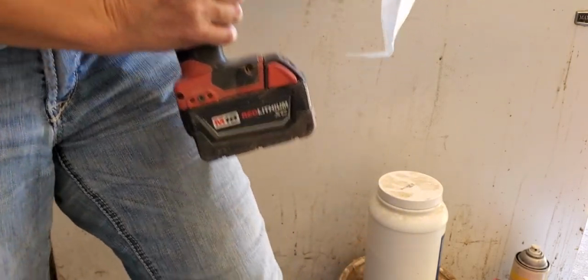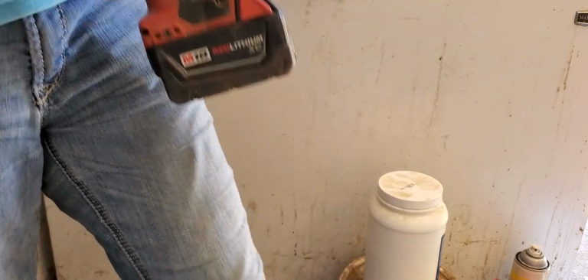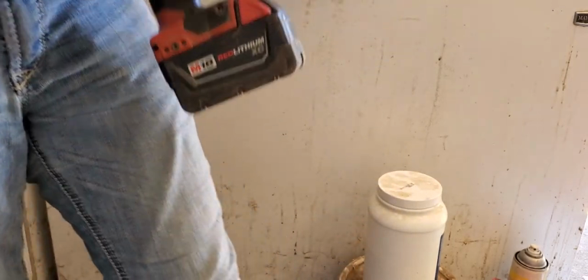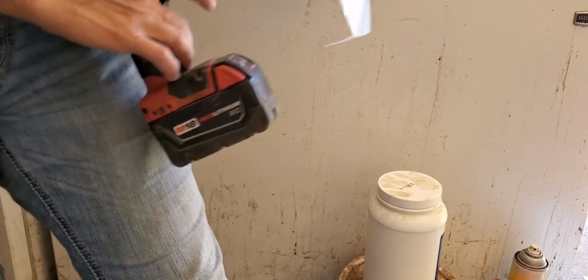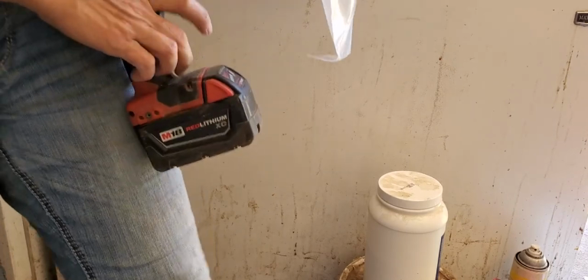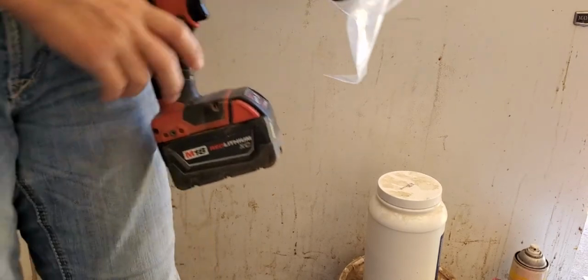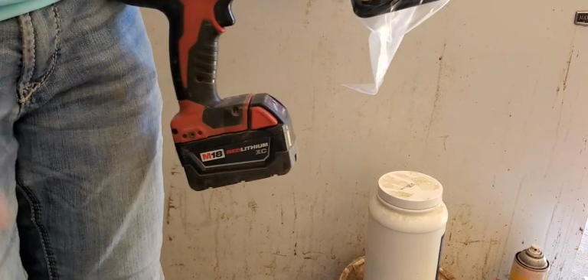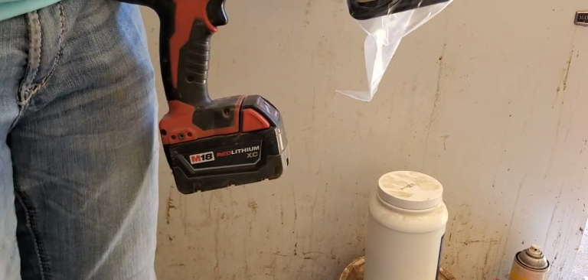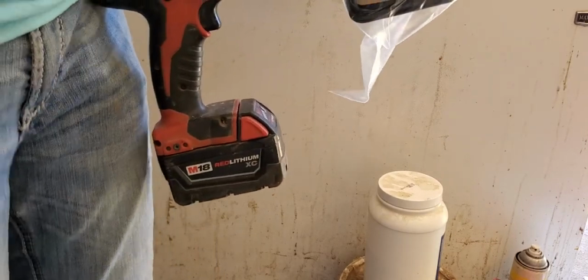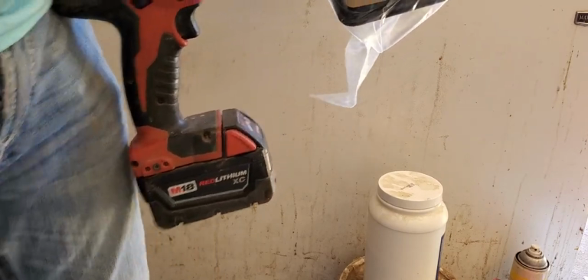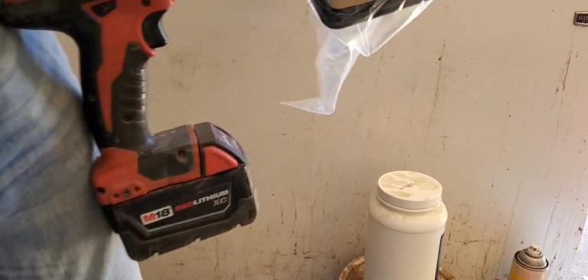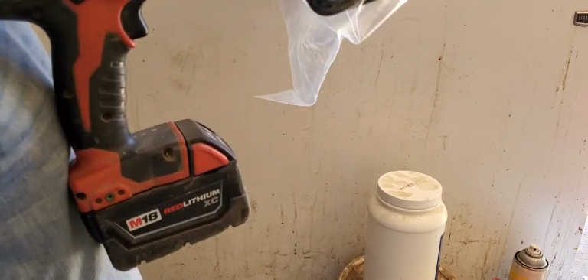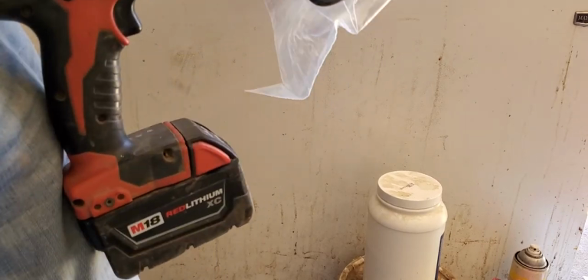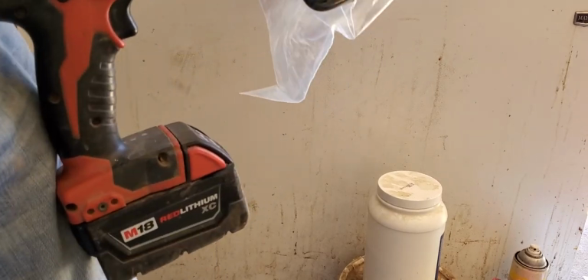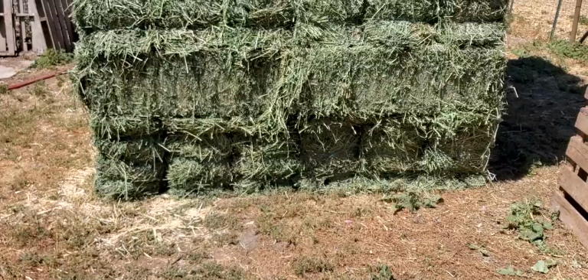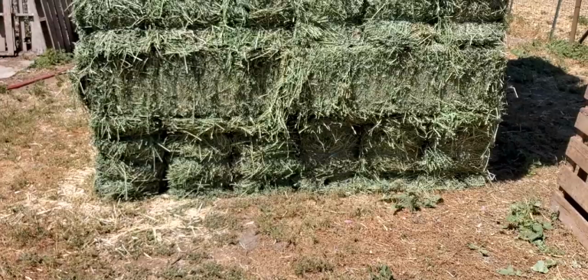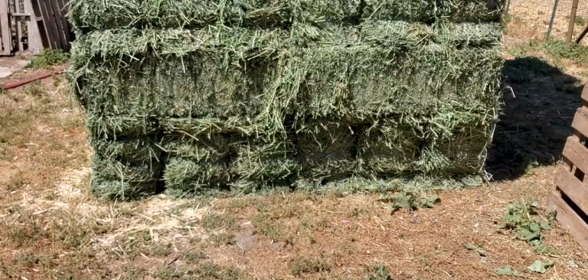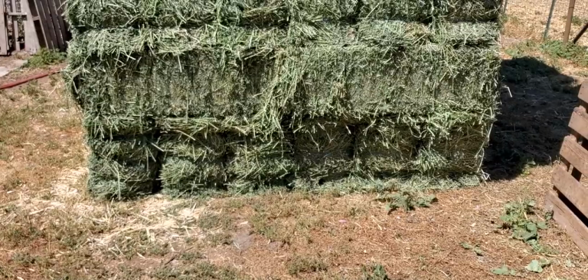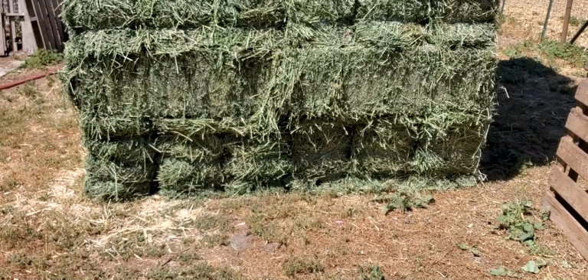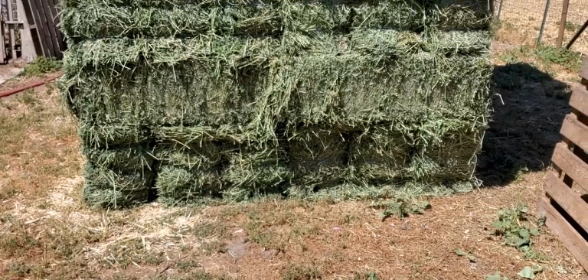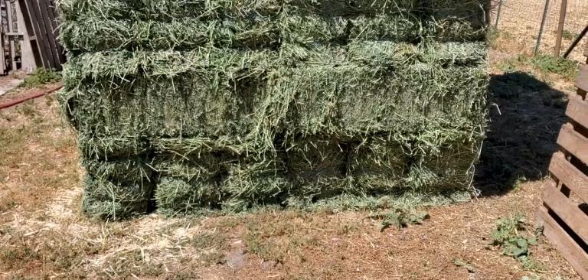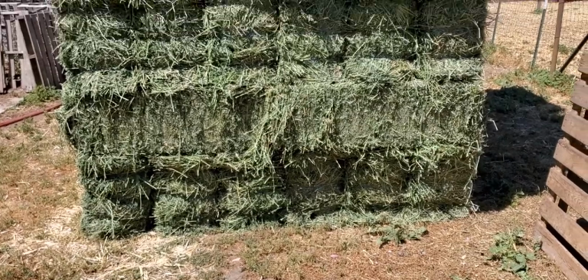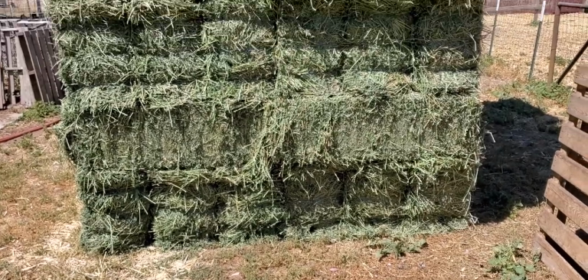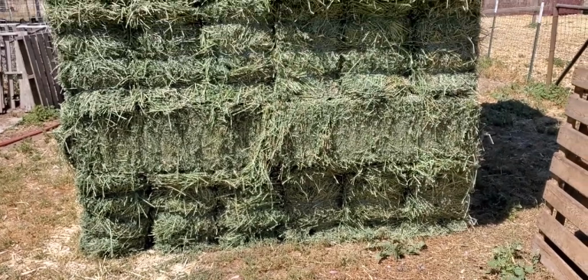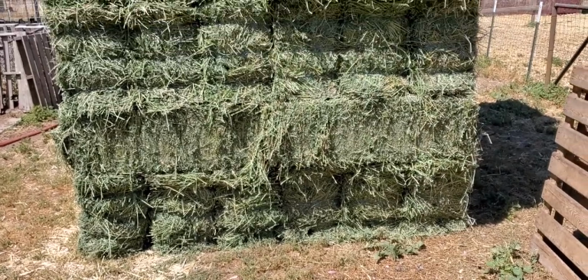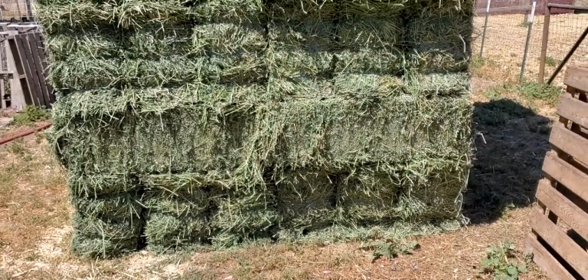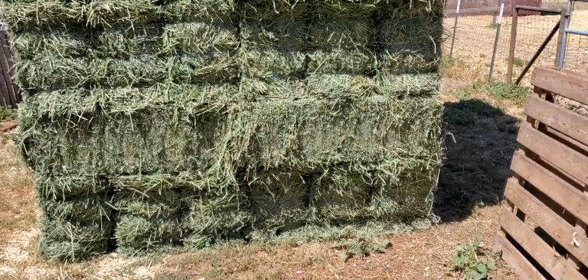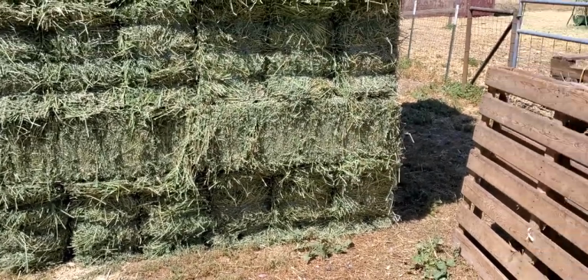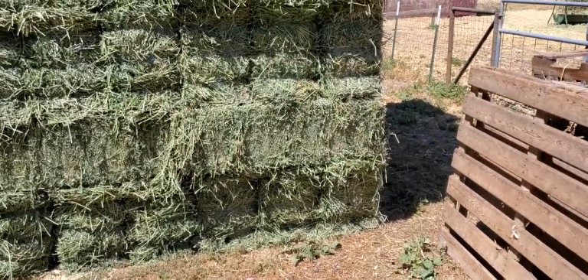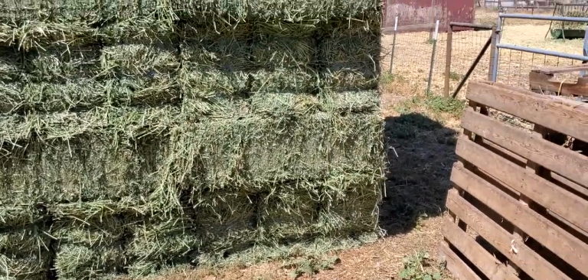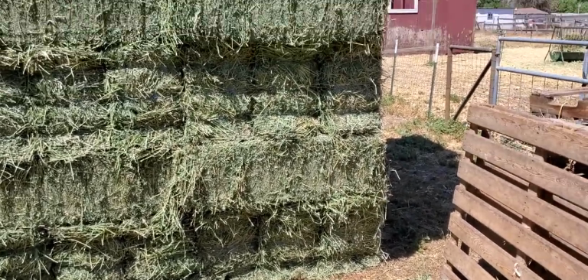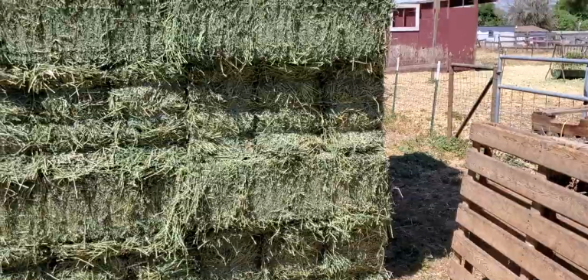I'm just going to put it on my drill here.